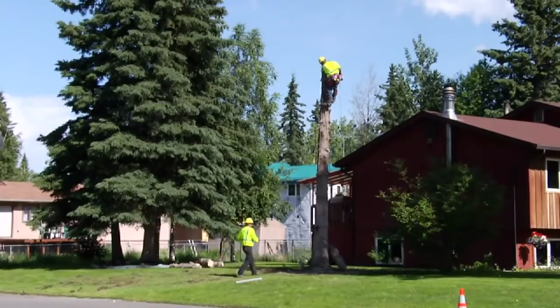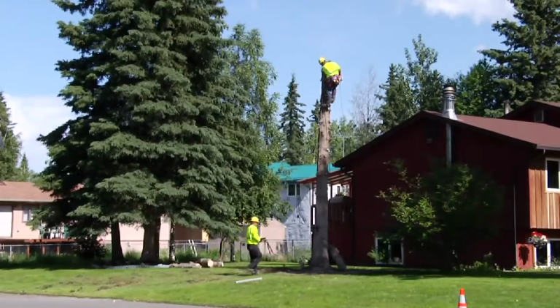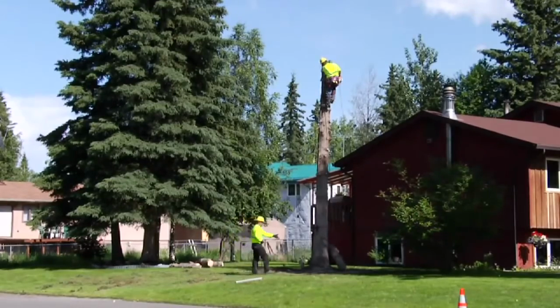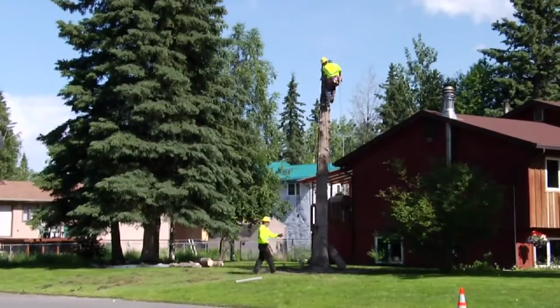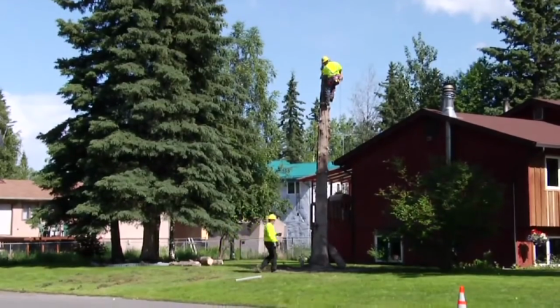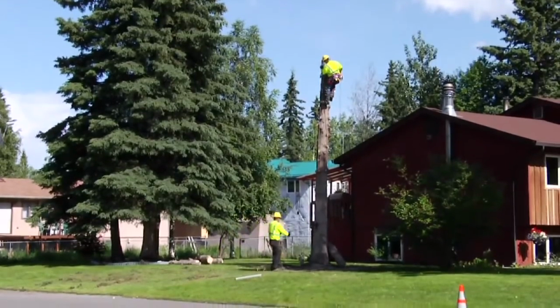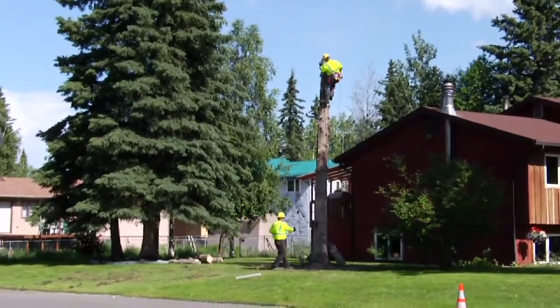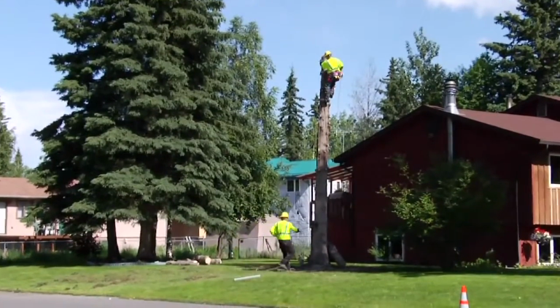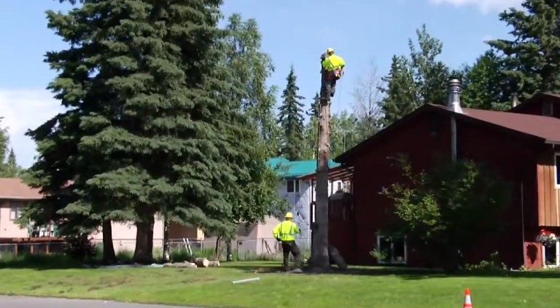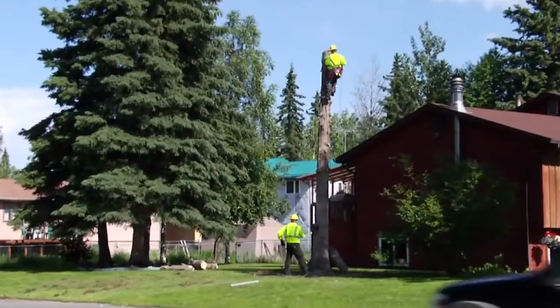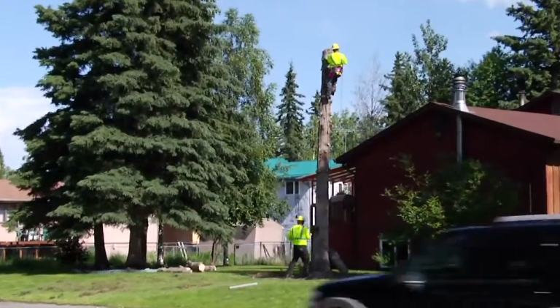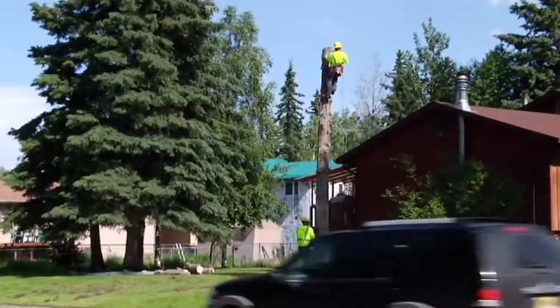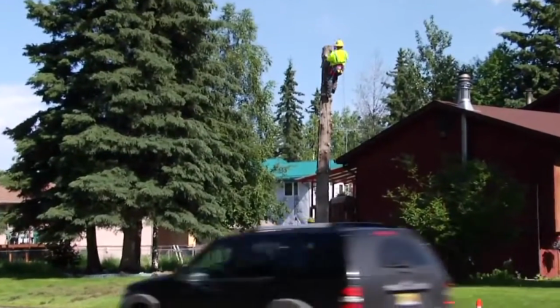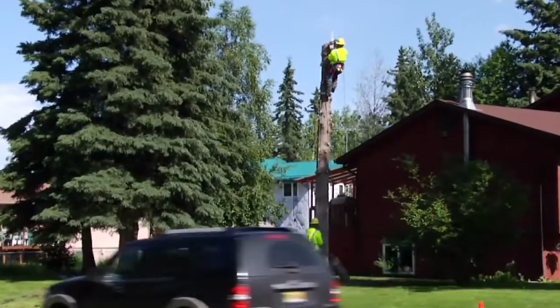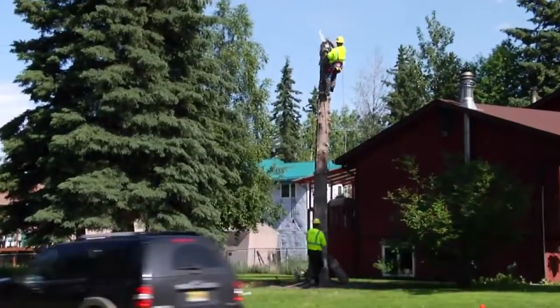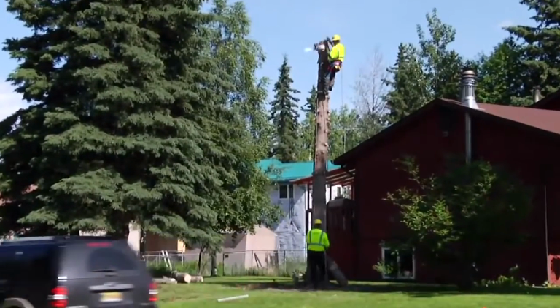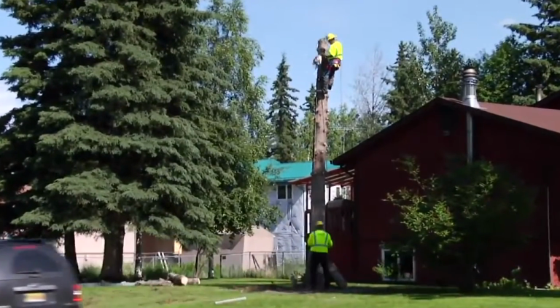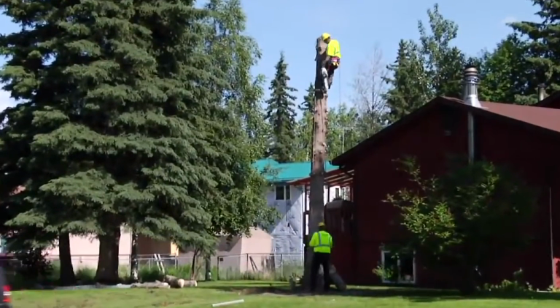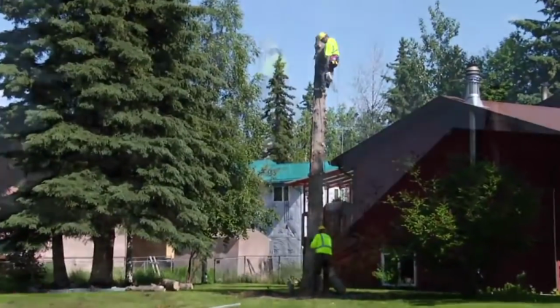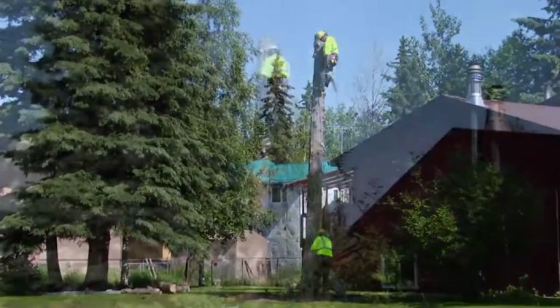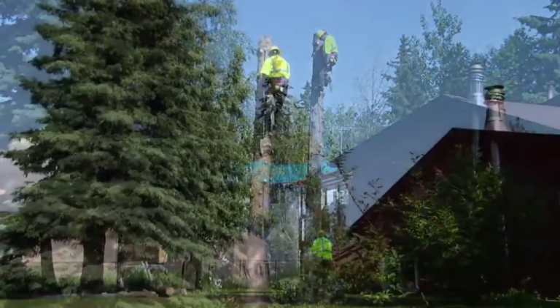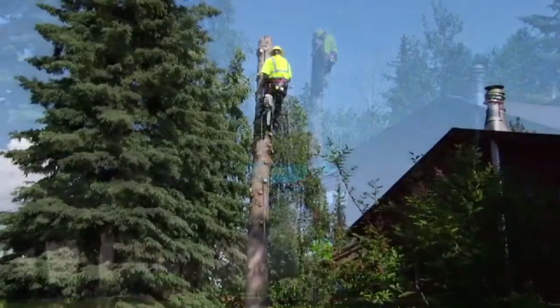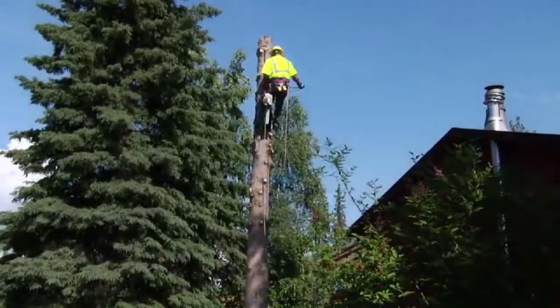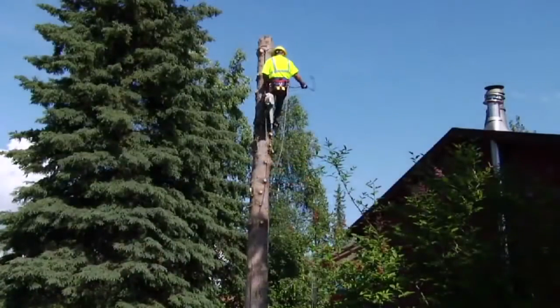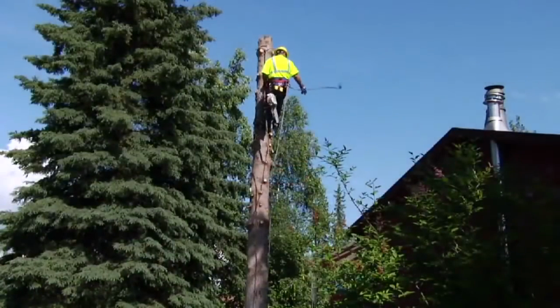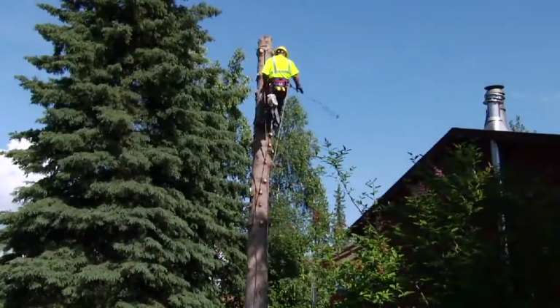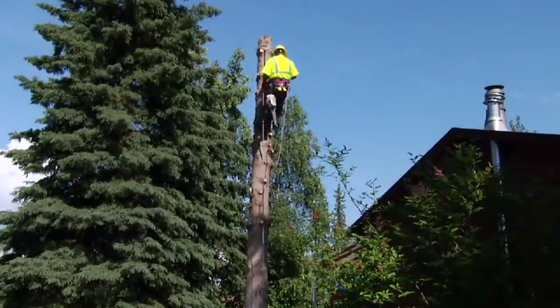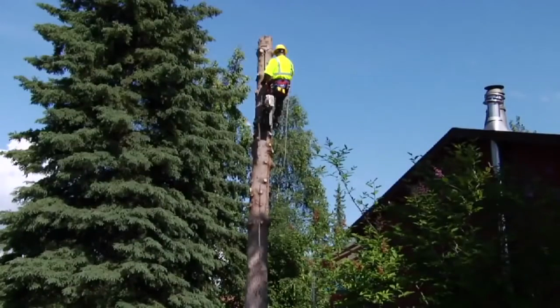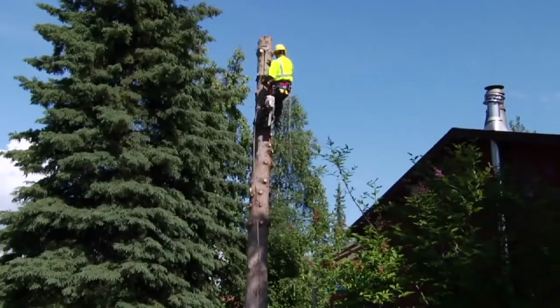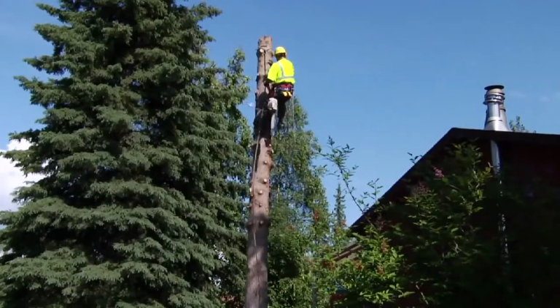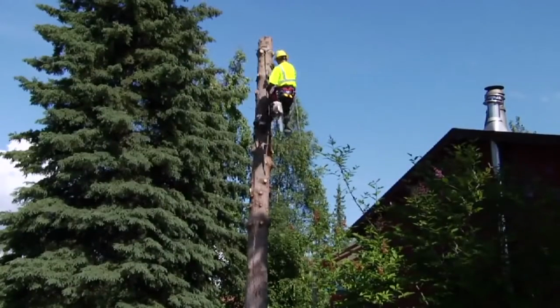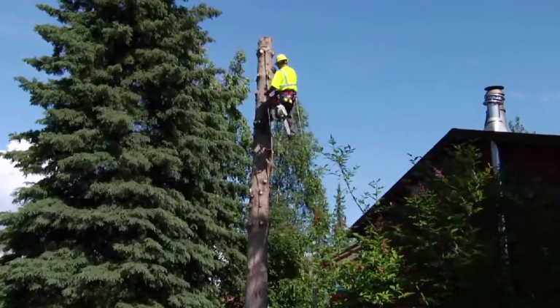He only goes up the tree once, and if he's really good, he will allow the ground crew to do all the cleanup before he gets to the bottom.